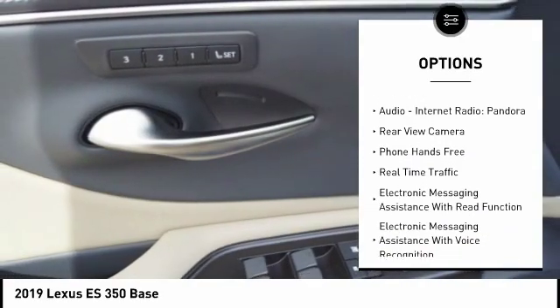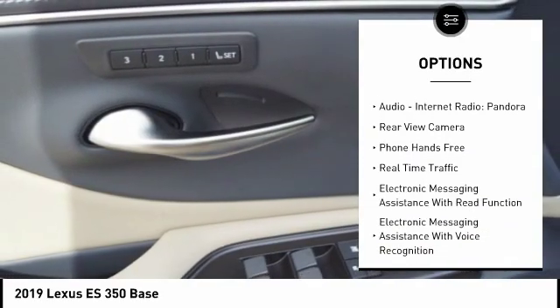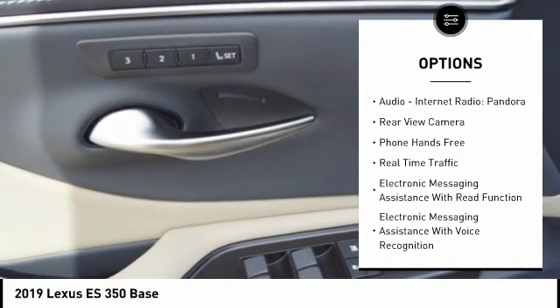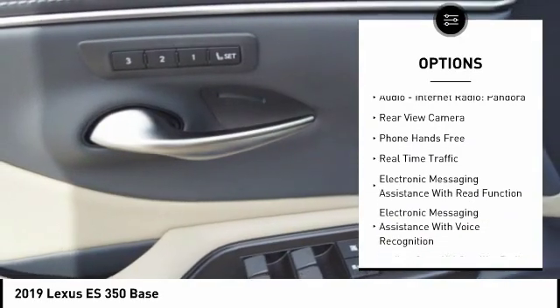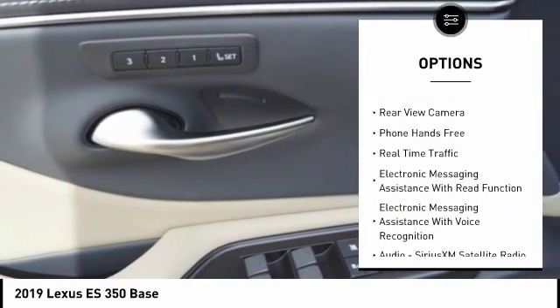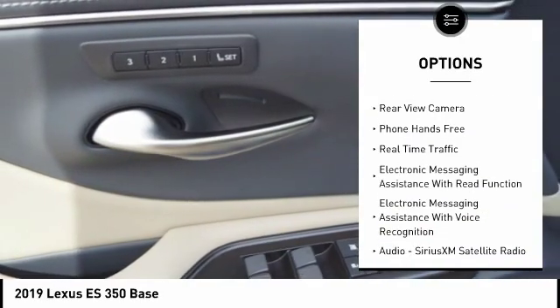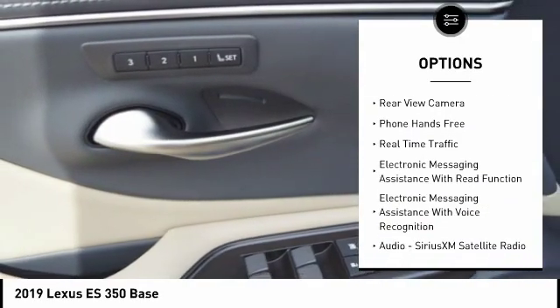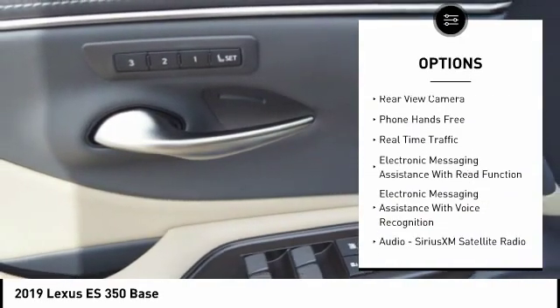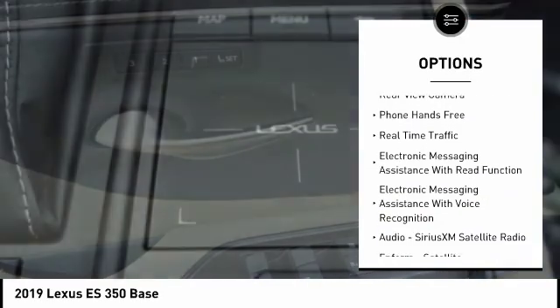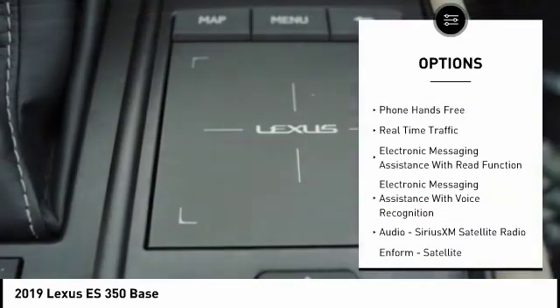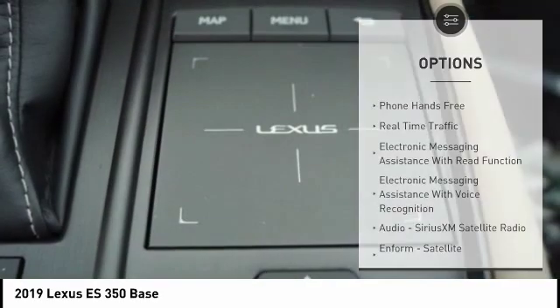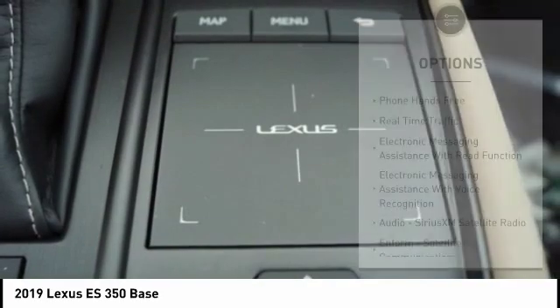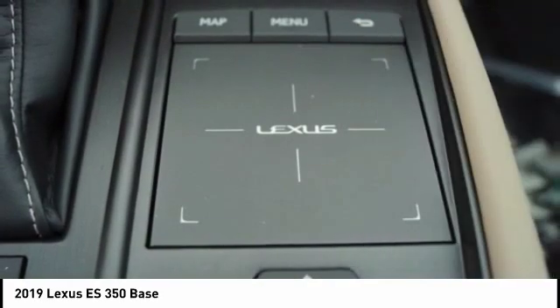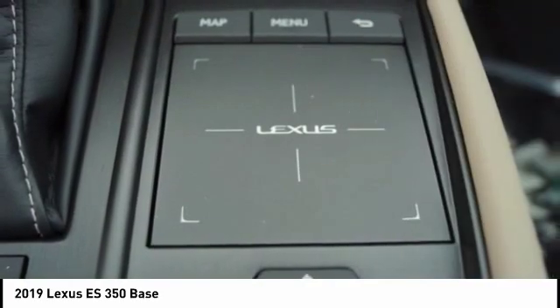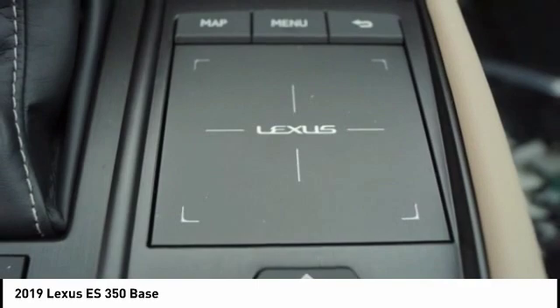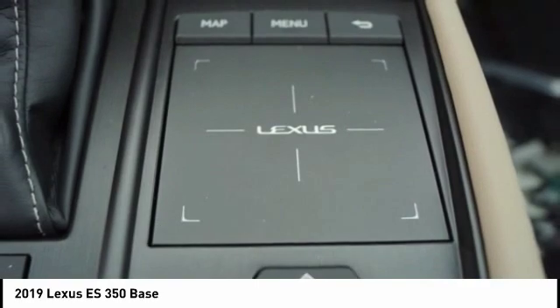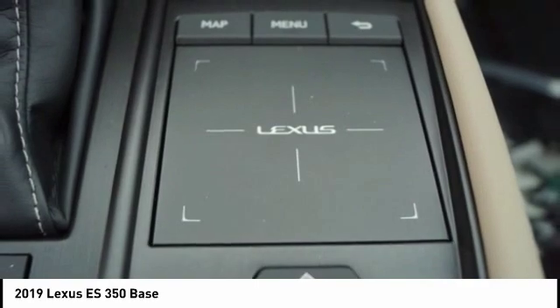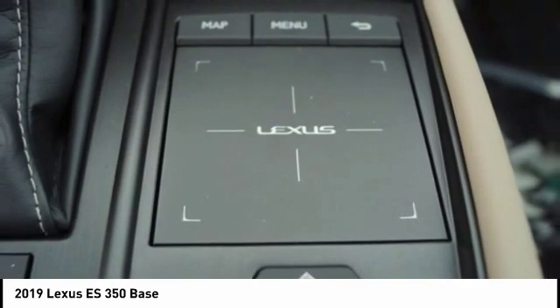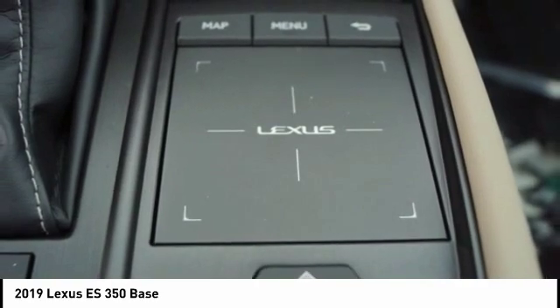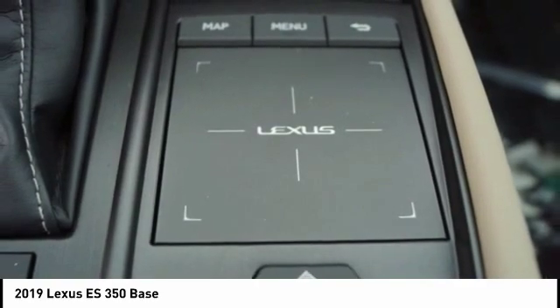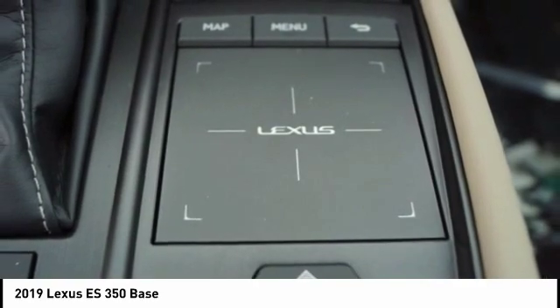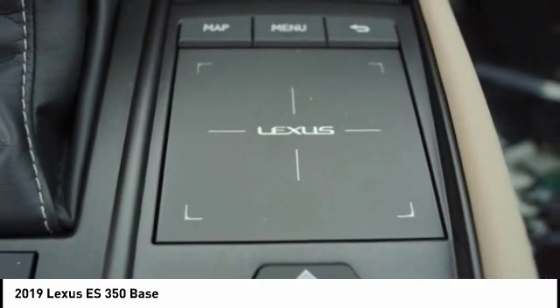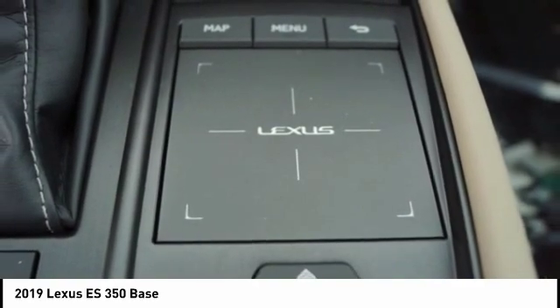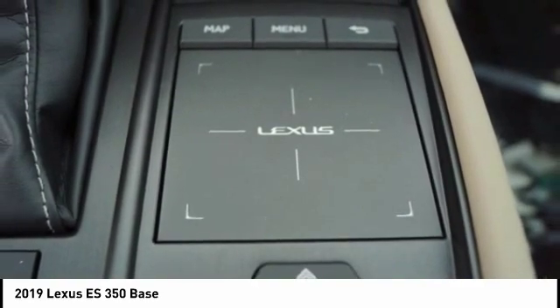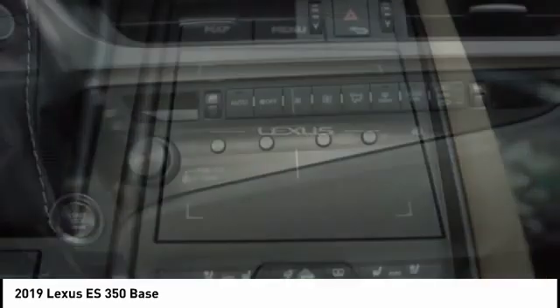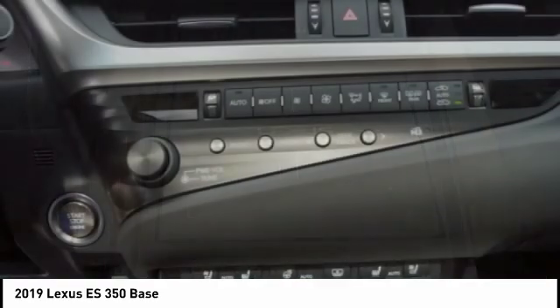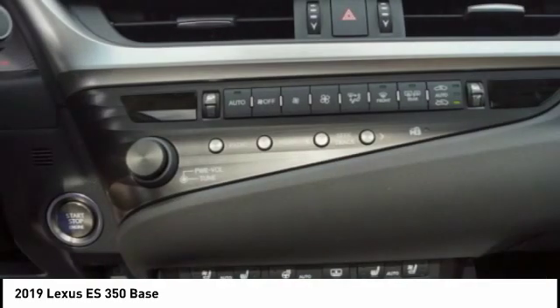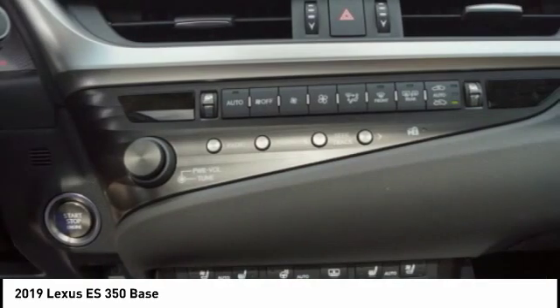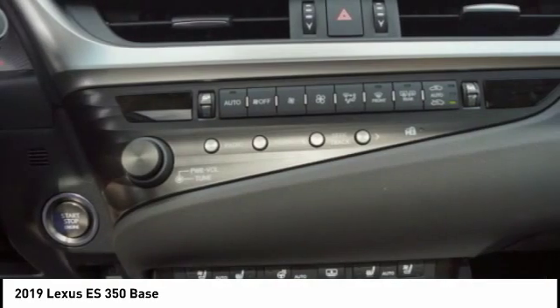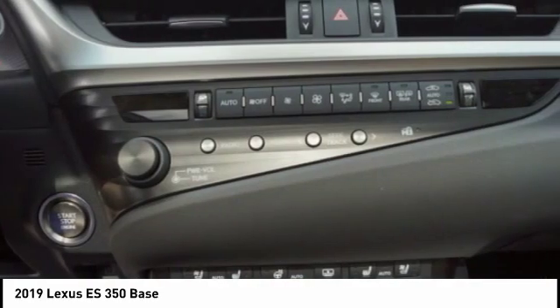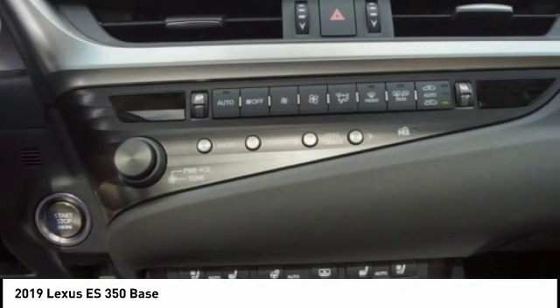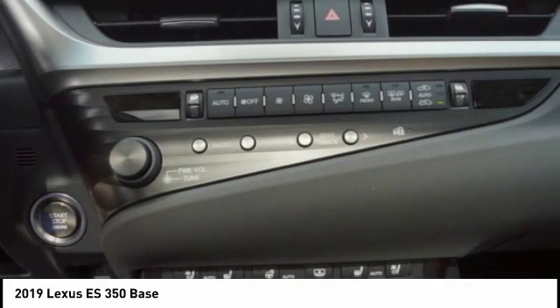Internet radio, Pandora, power brakes, clock, child safety locks, tachometer.